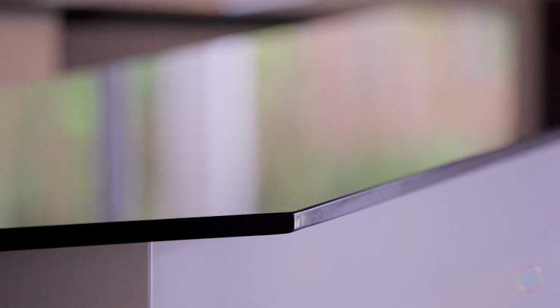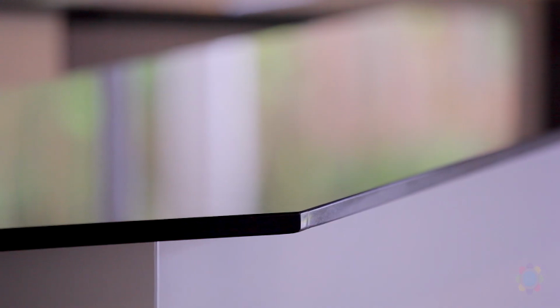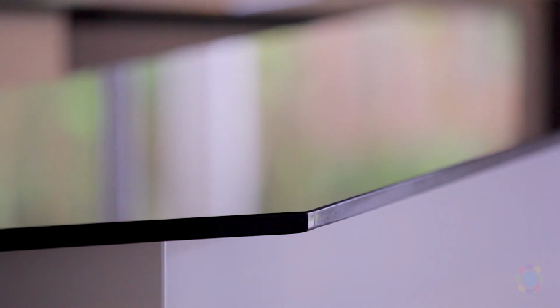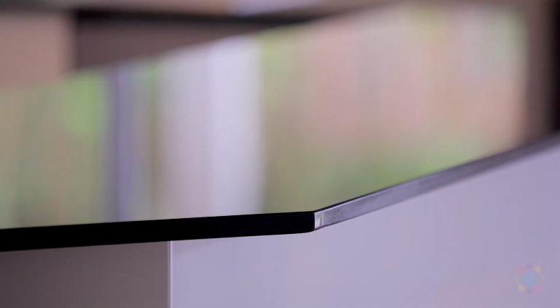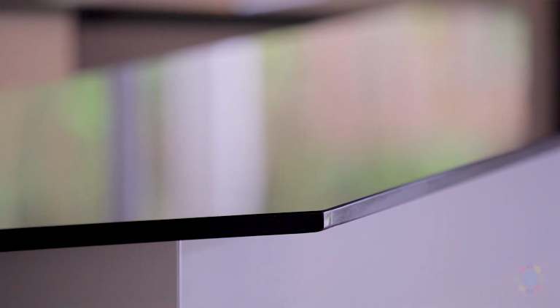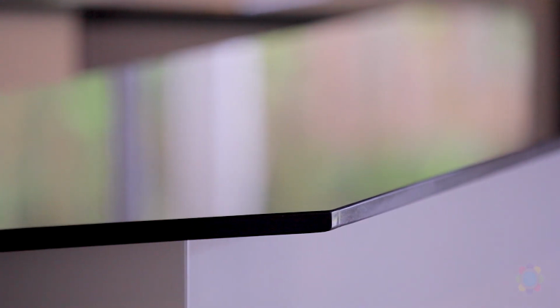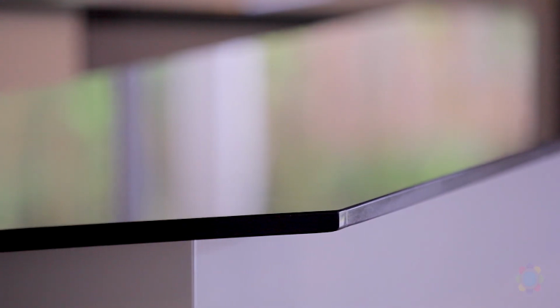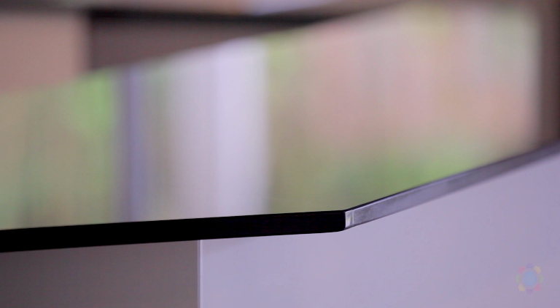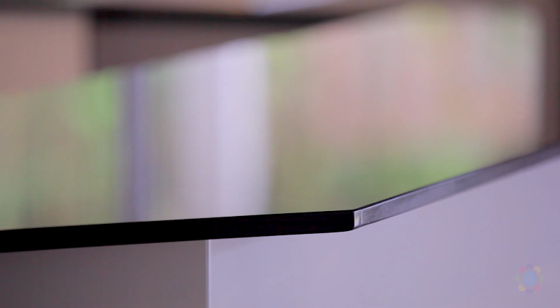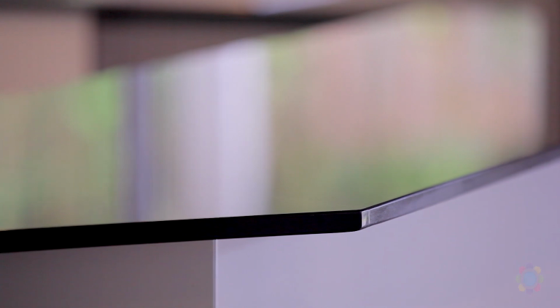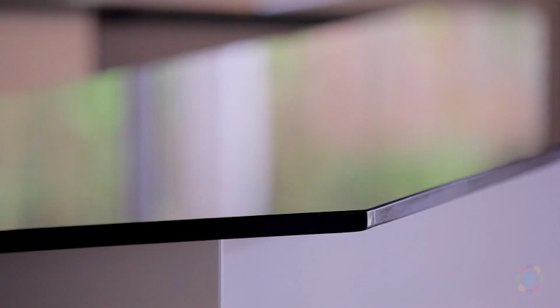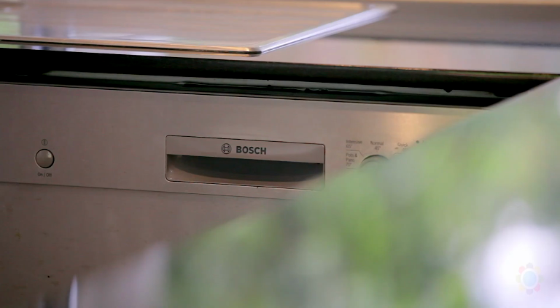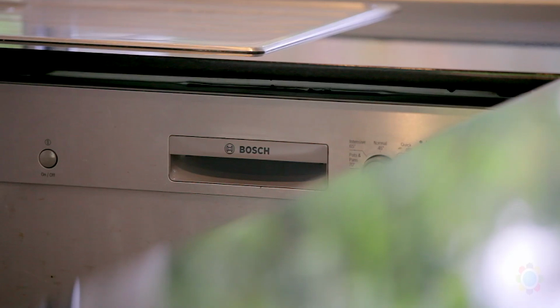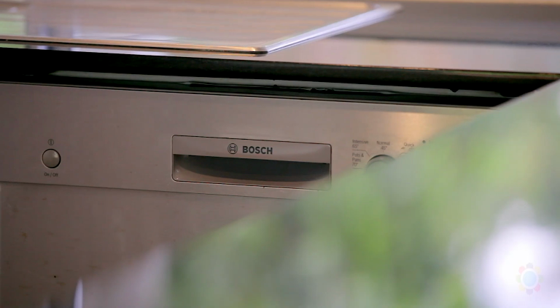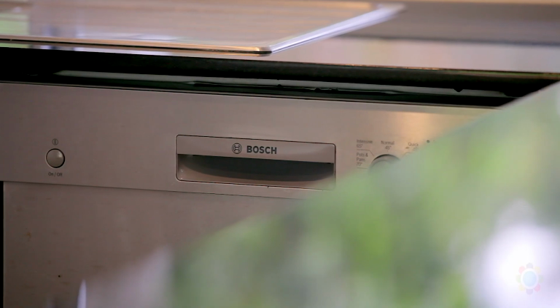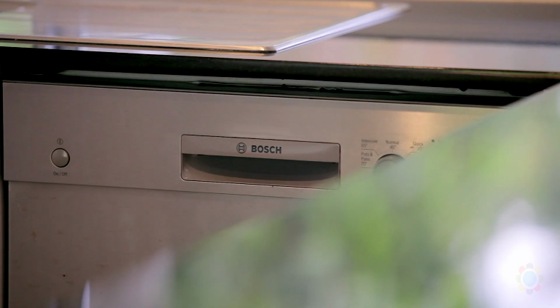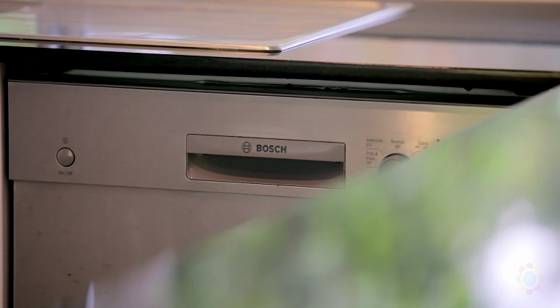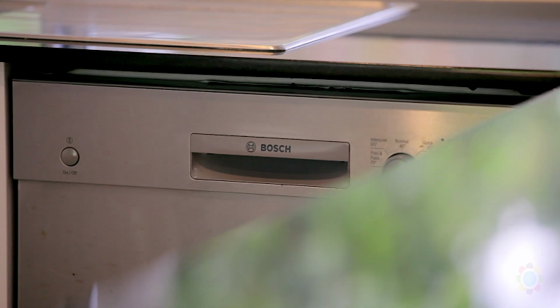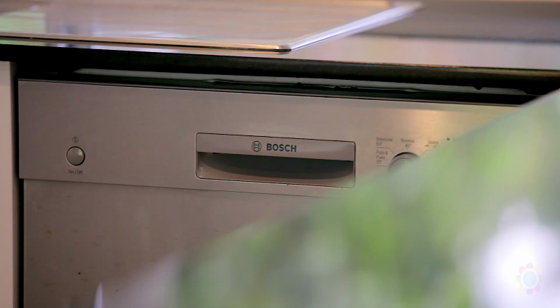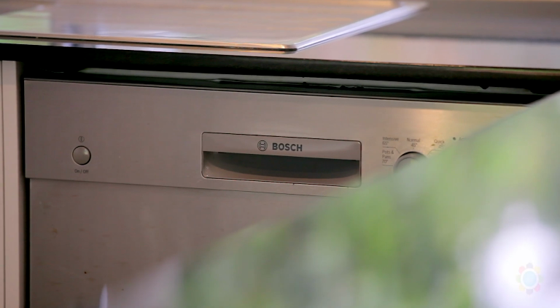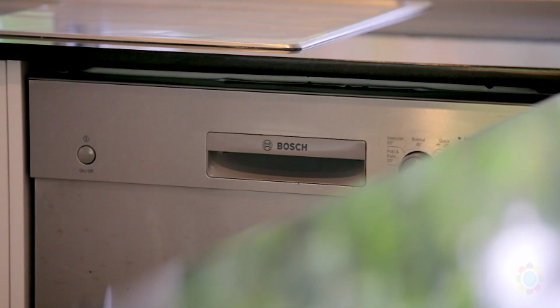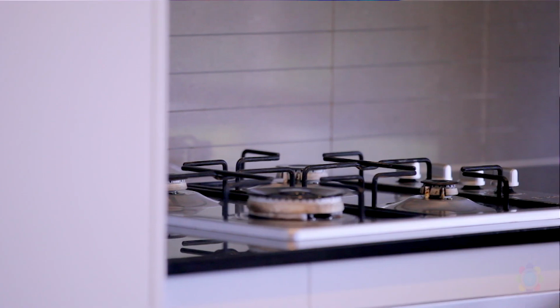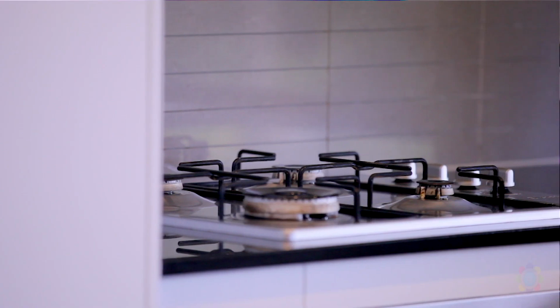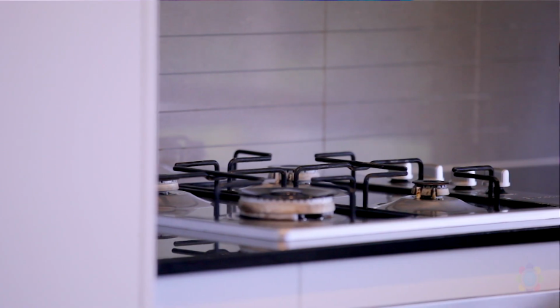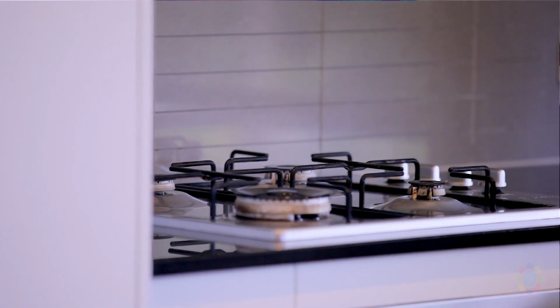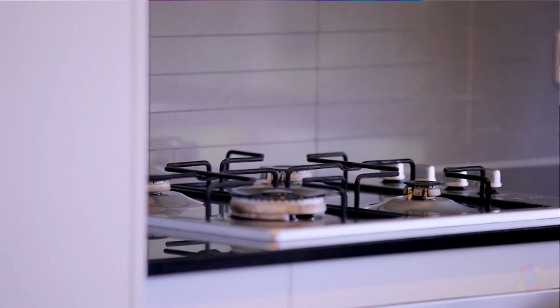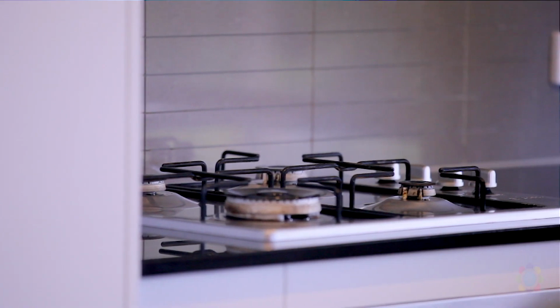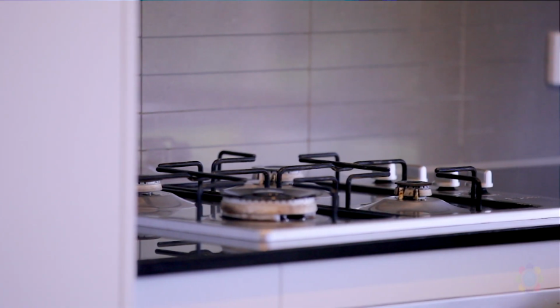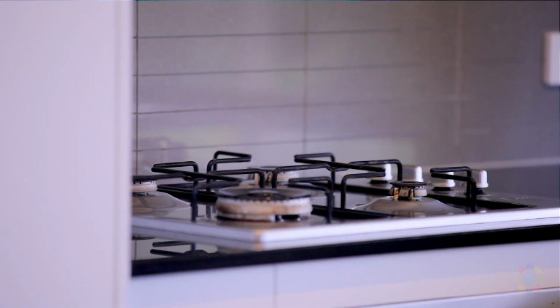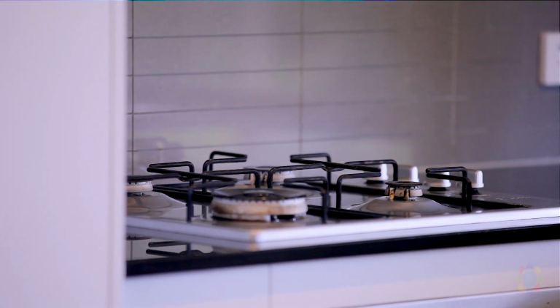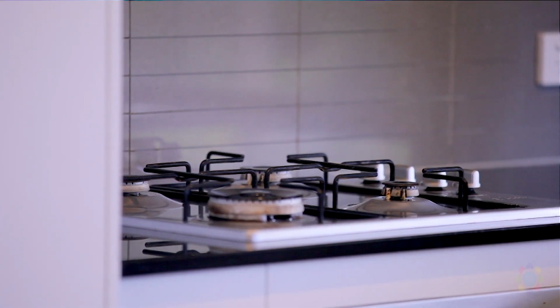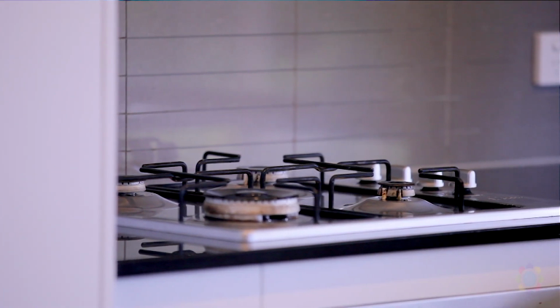The kitchen offers granite bench tops, Bosch dishwasher, gas cooktop, a breakfast bar and a large pantry.